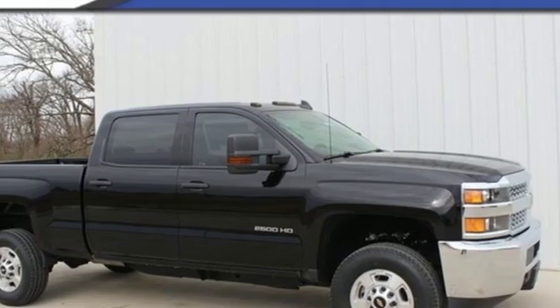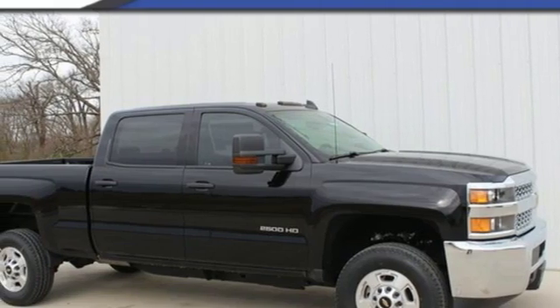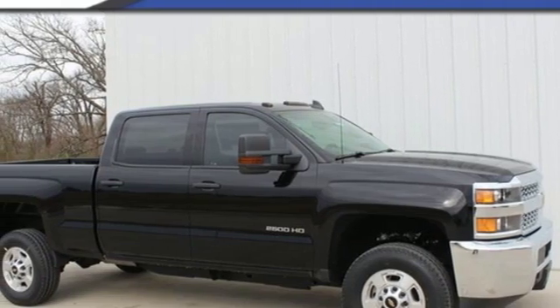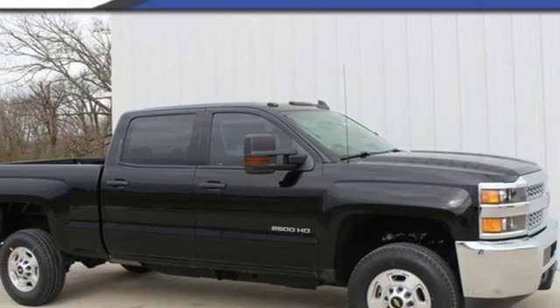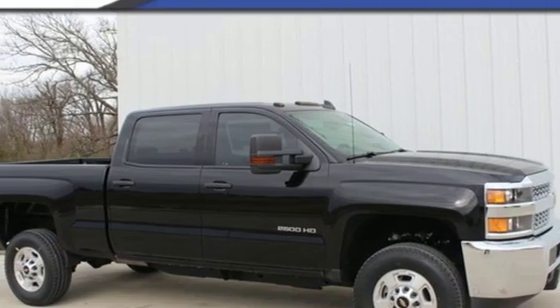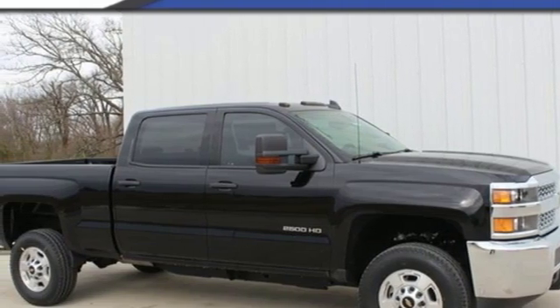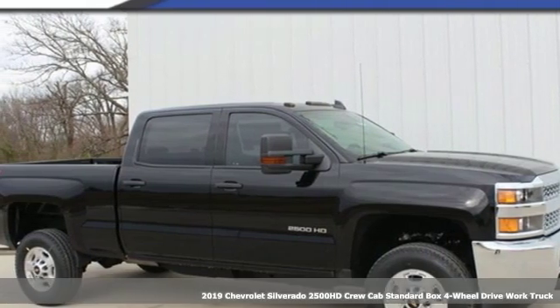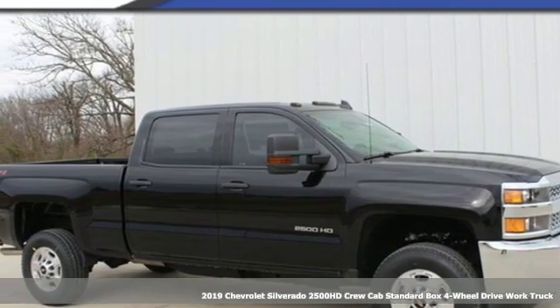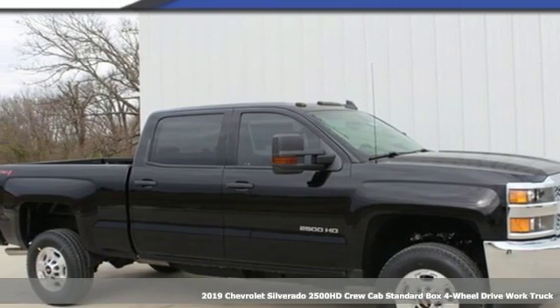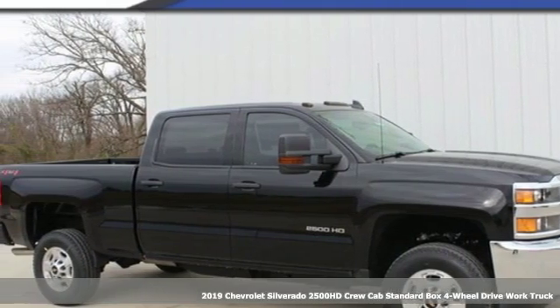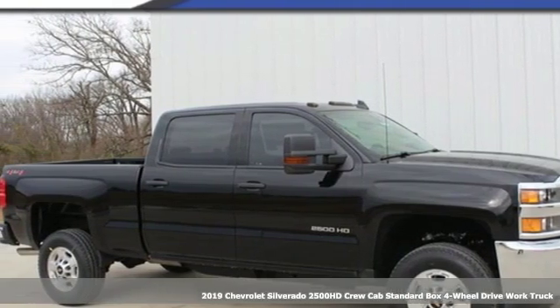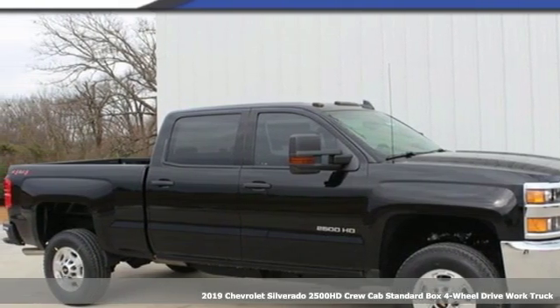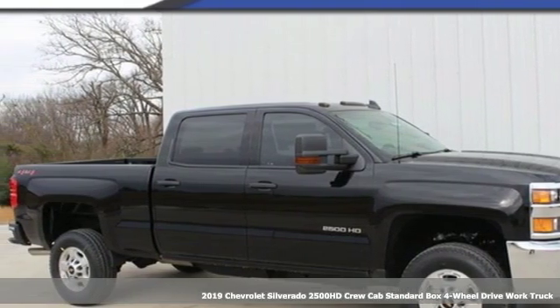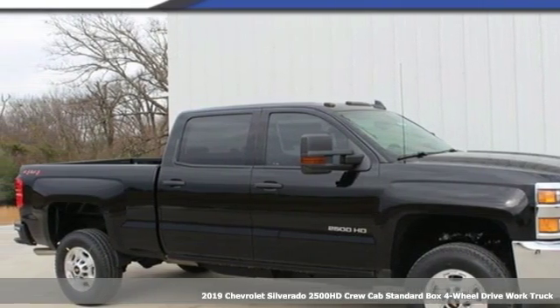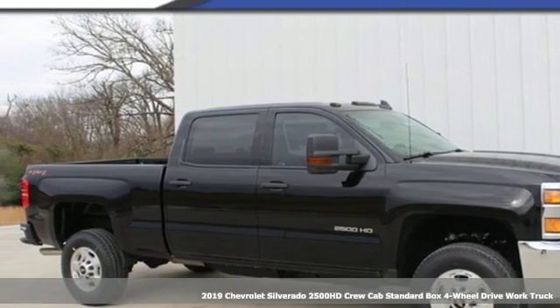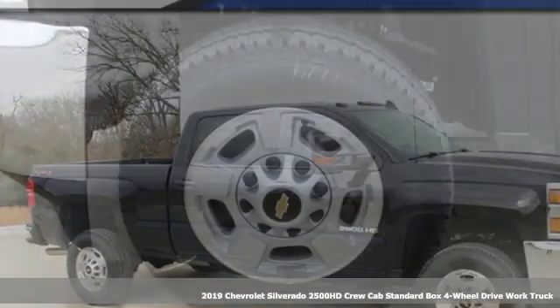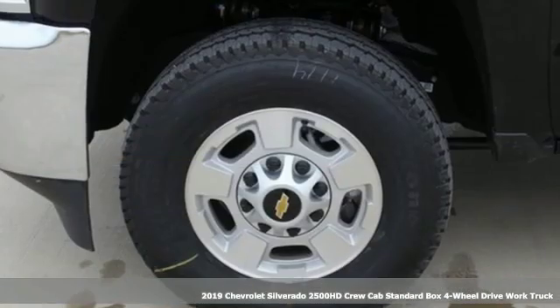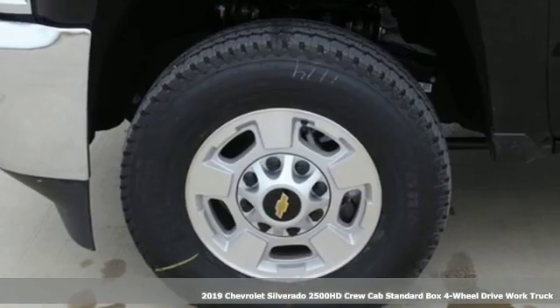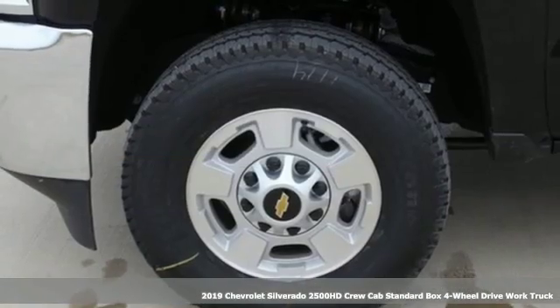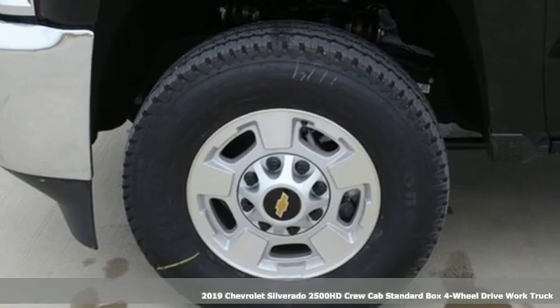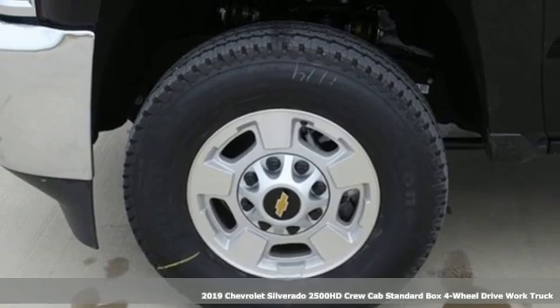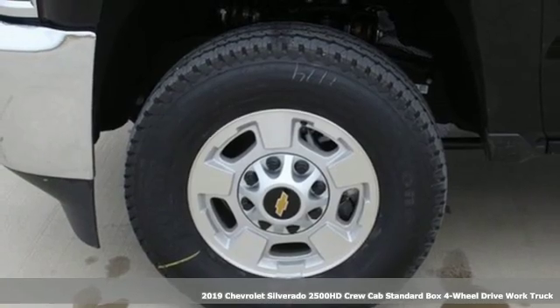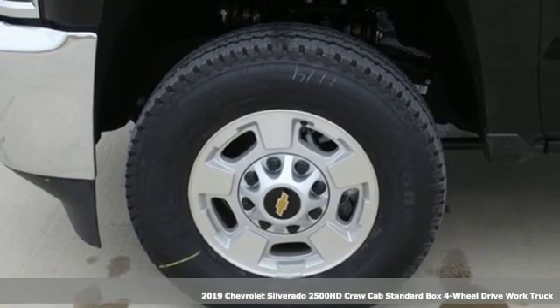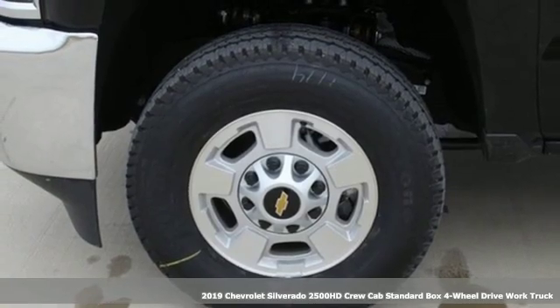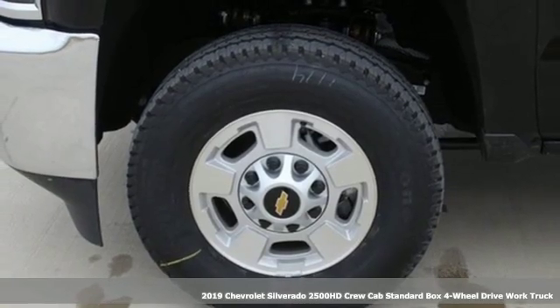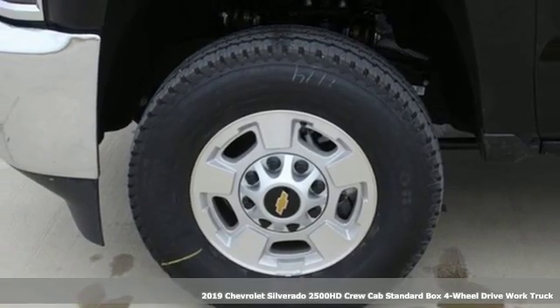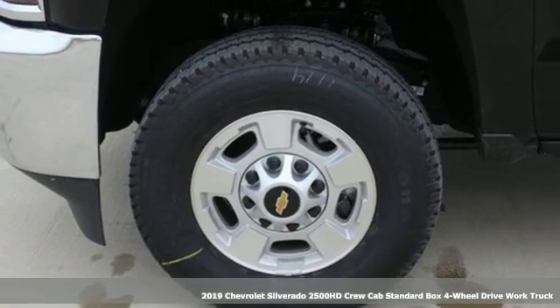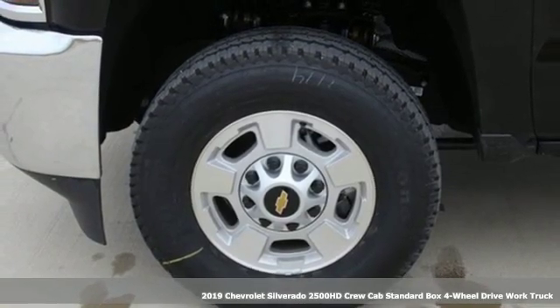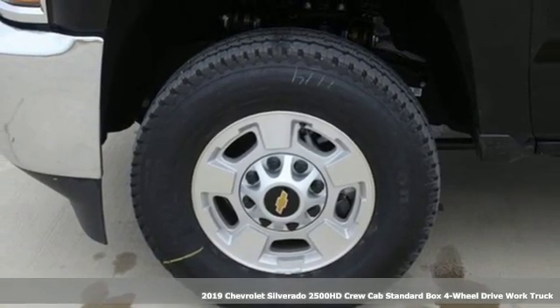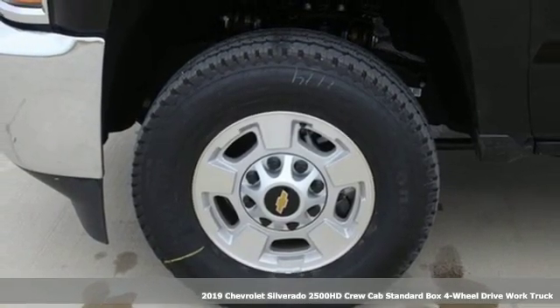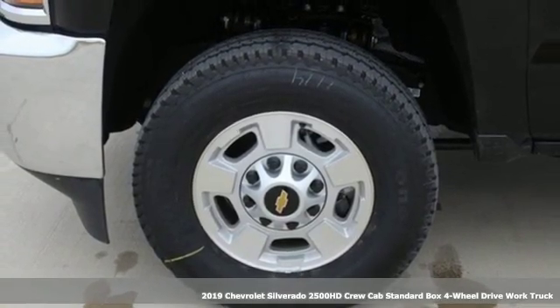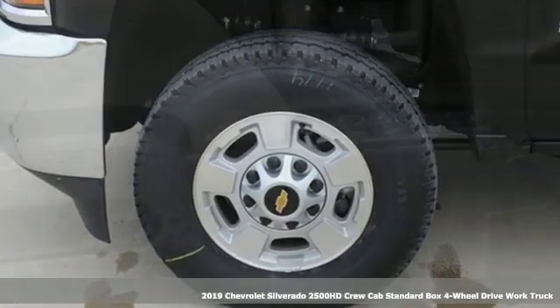It's a new 2019 Chevrolet Silverado 2500 HD. In a Chevy, the journey matters more than the destination.